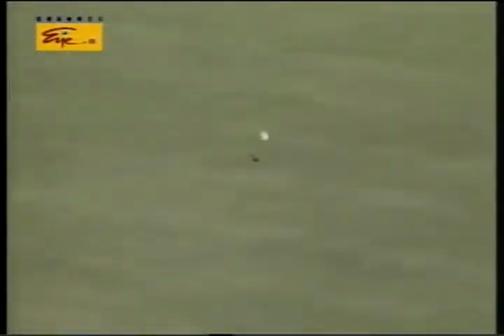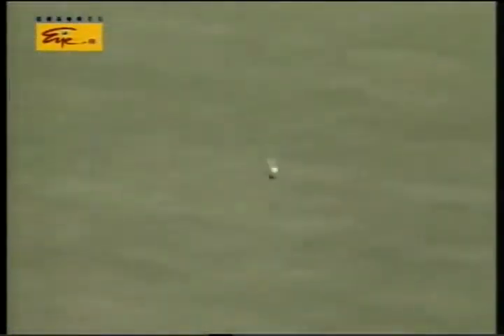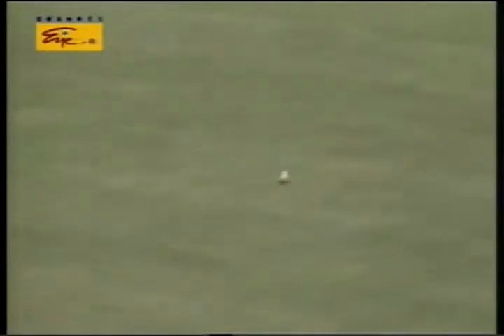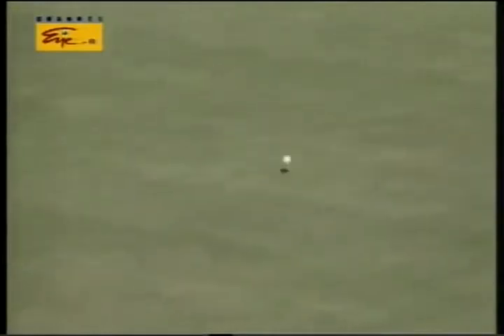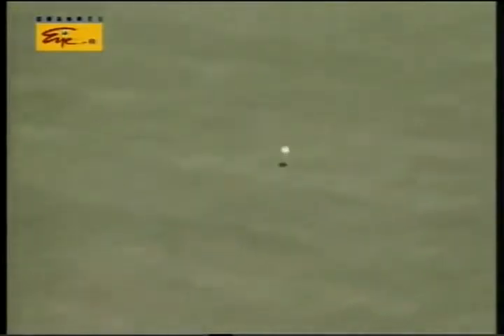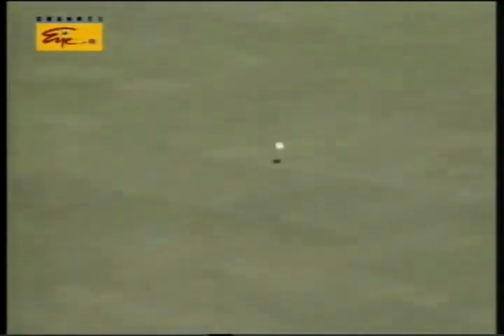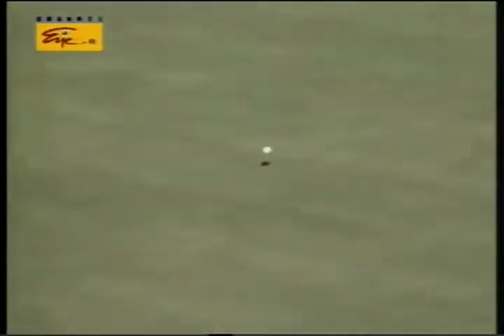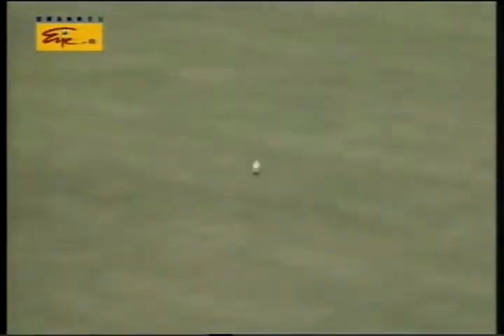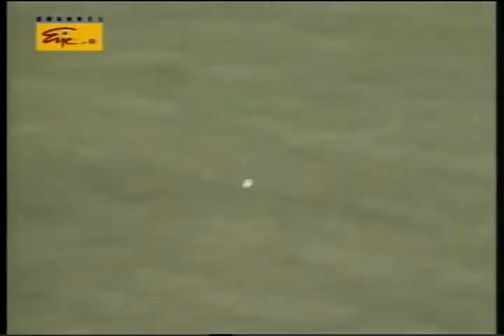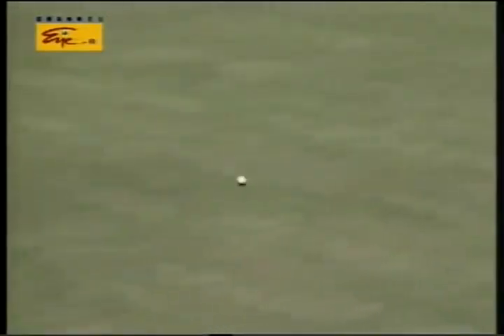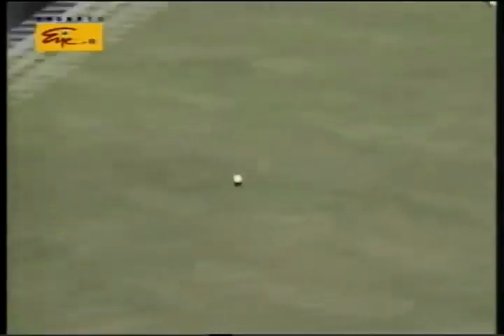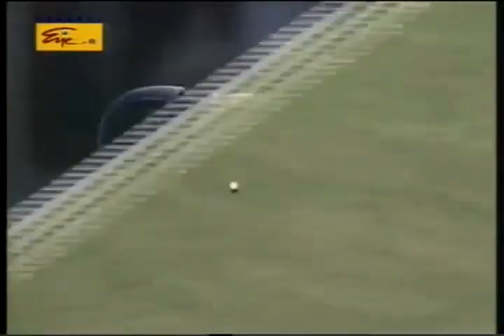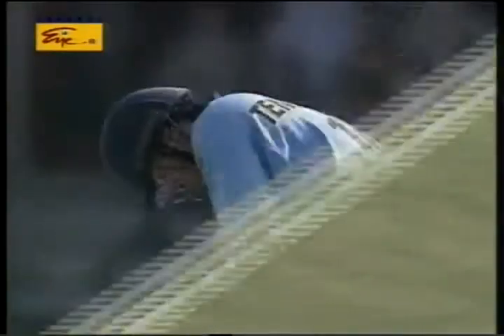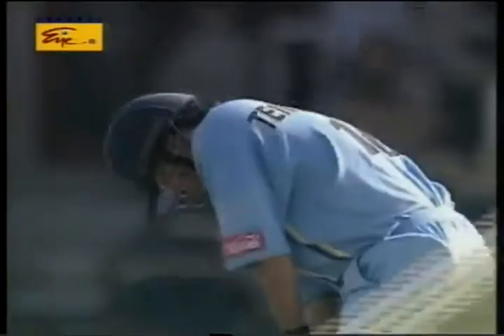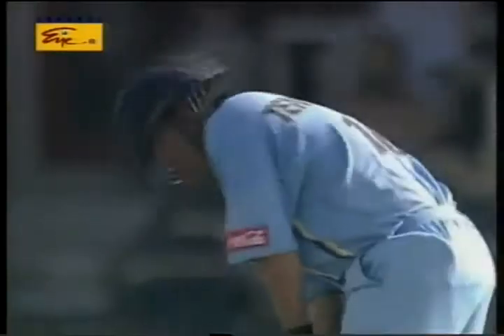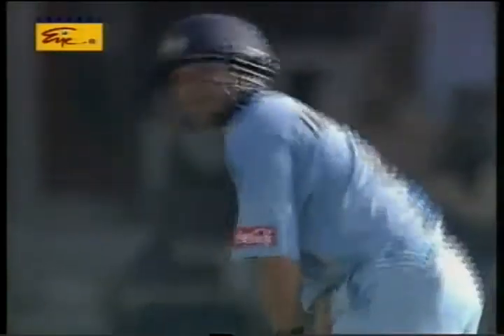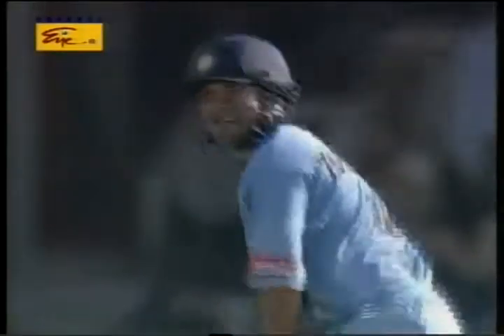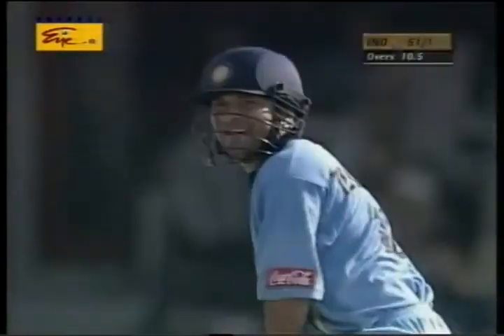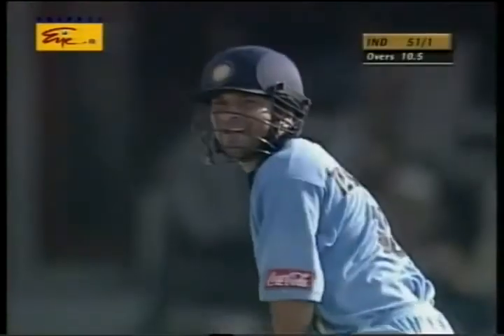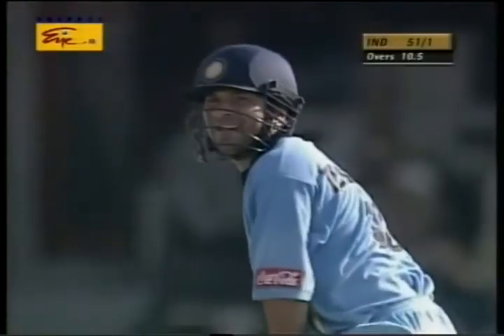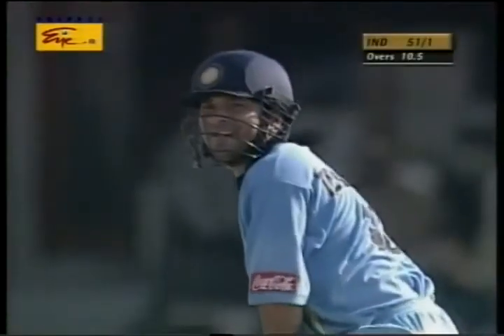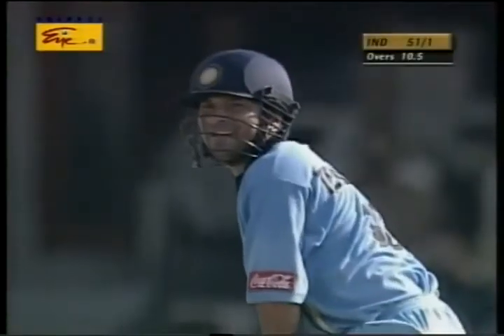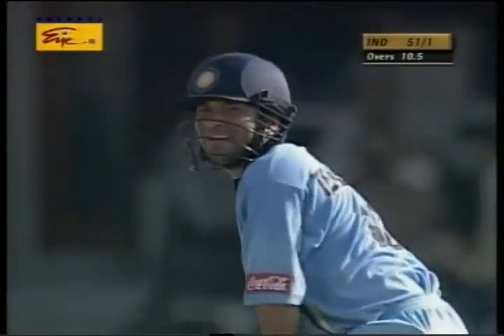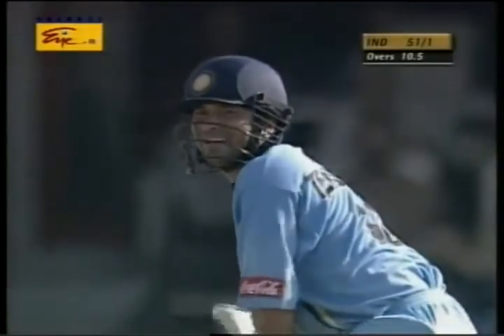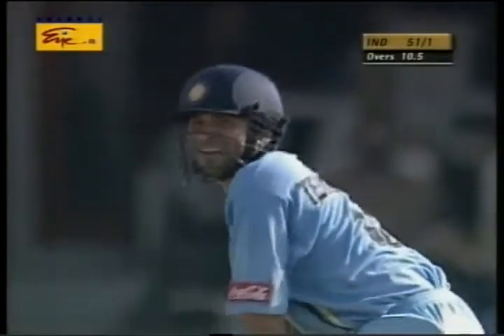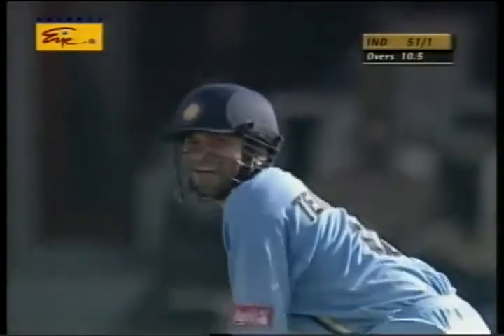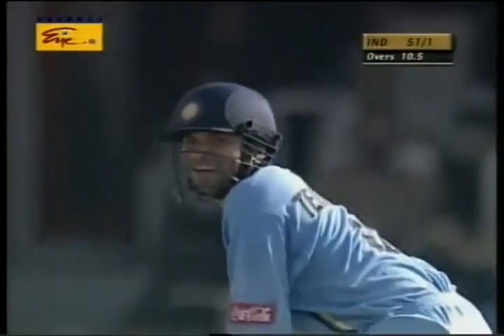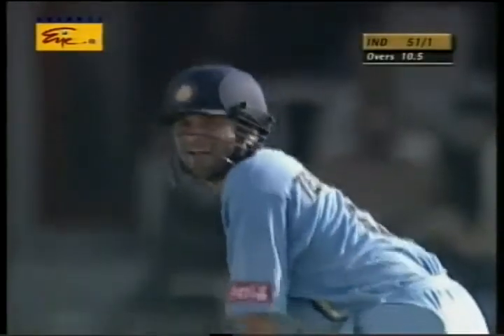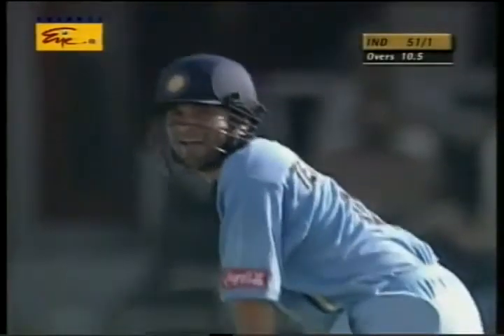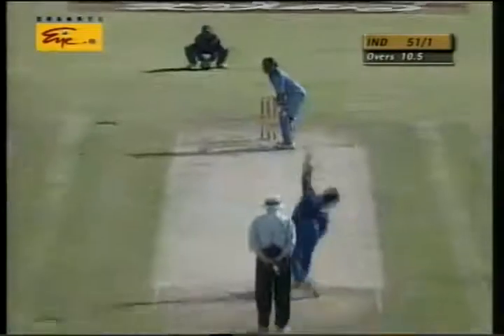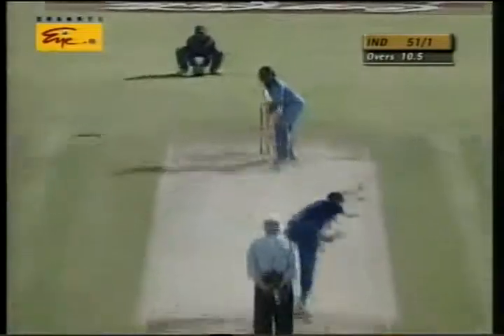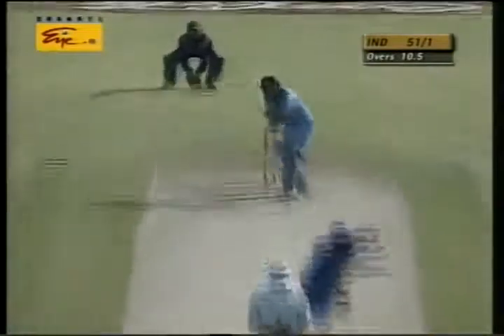That's what happens when the ball really doesn't come onto the bat — you tend to hit it a little too hard, and the bottom hand comes into play.